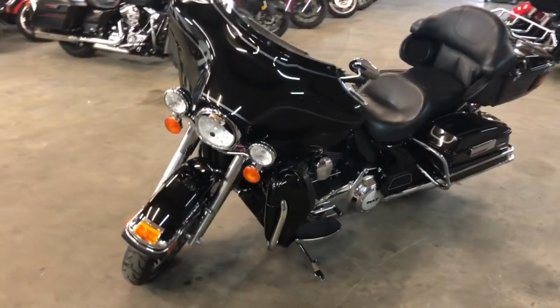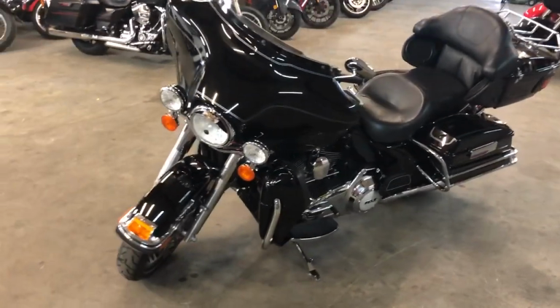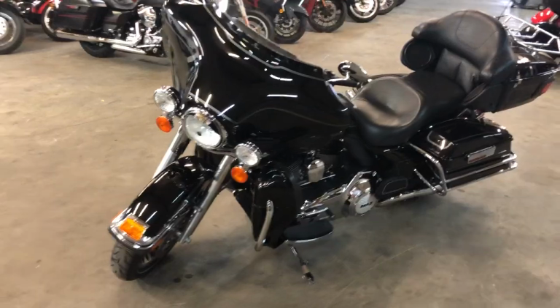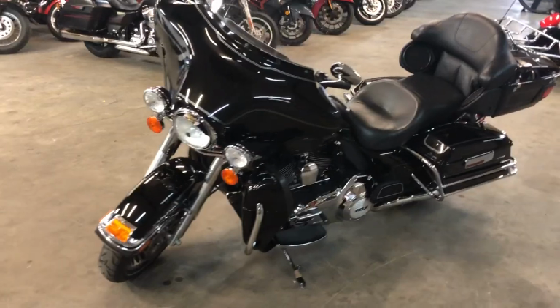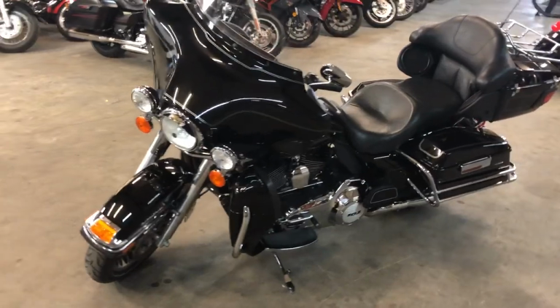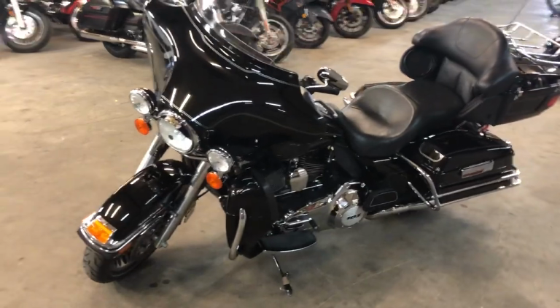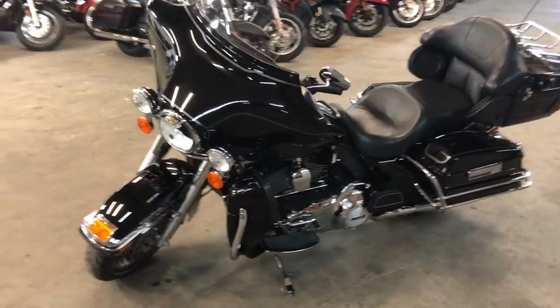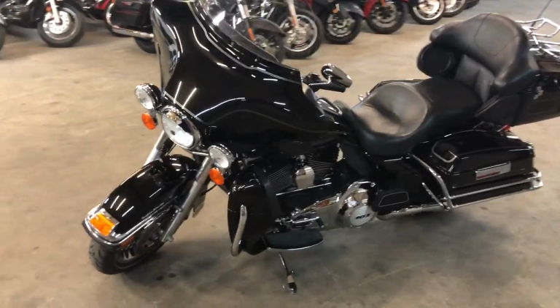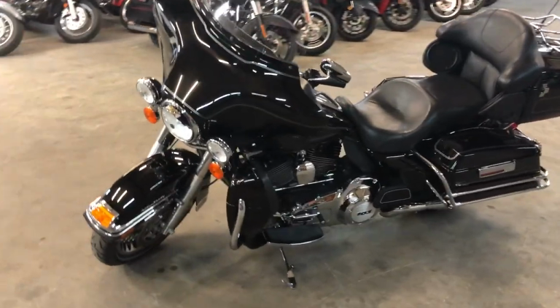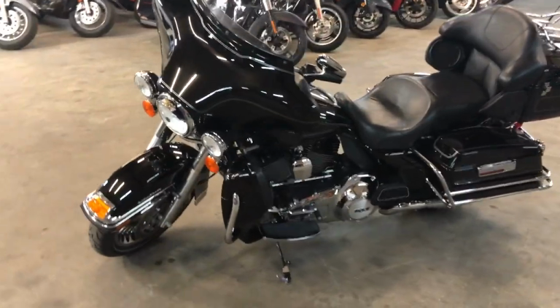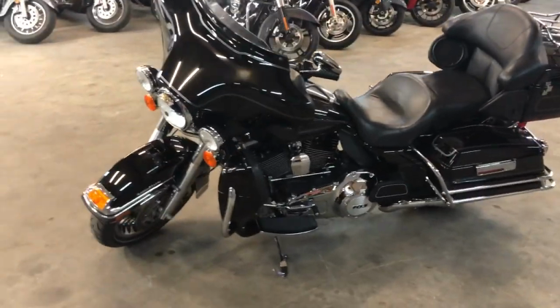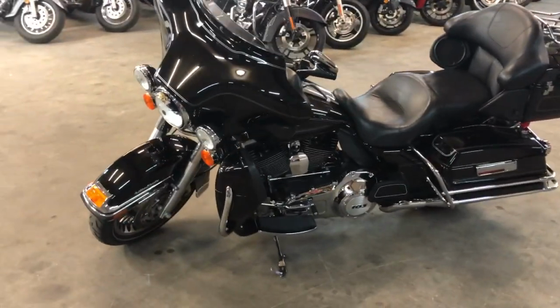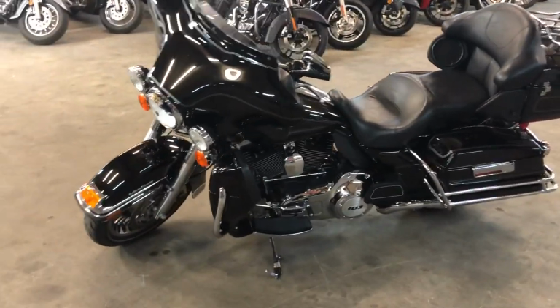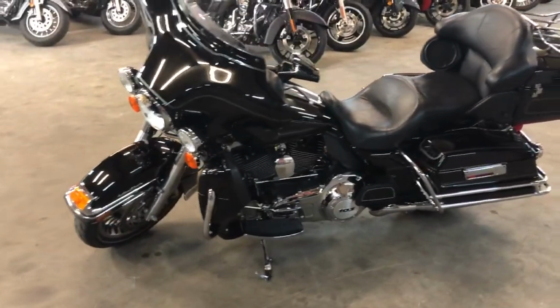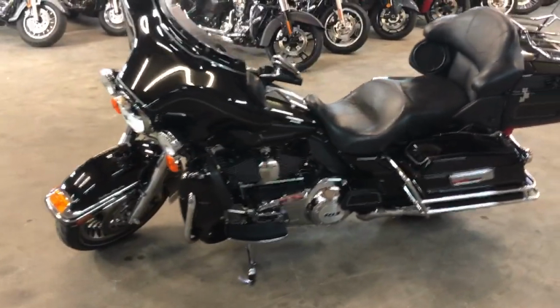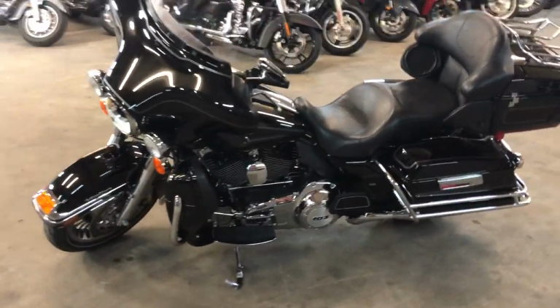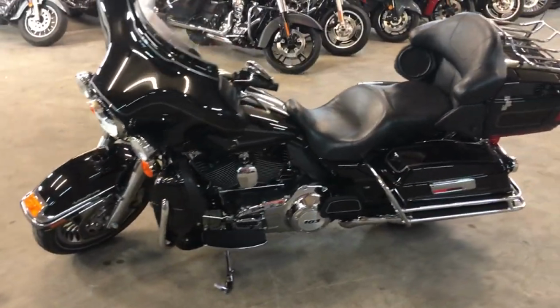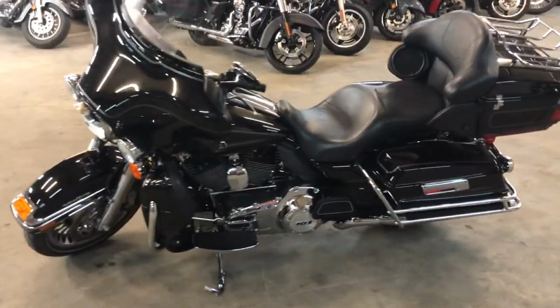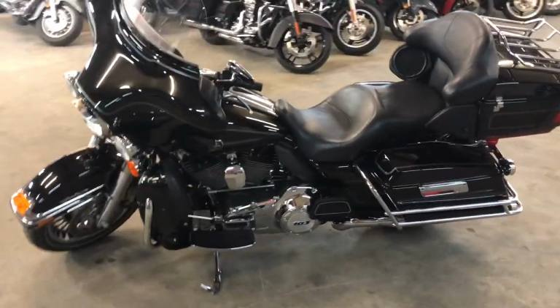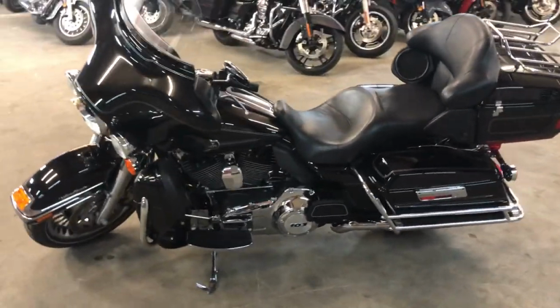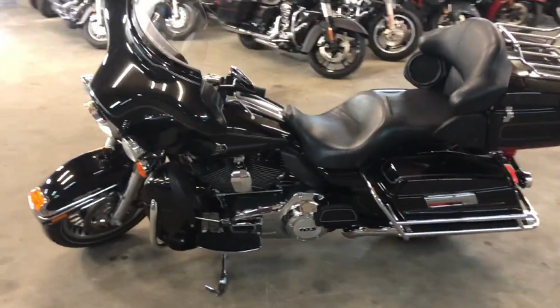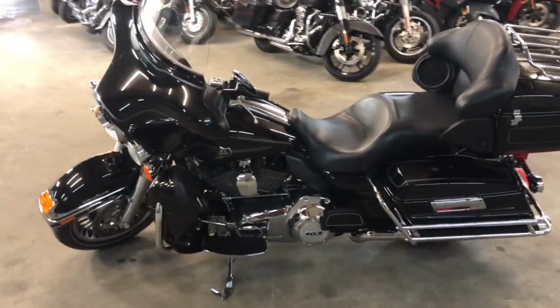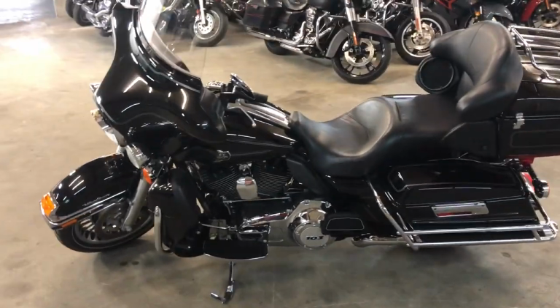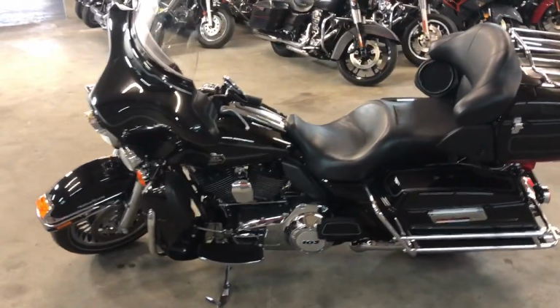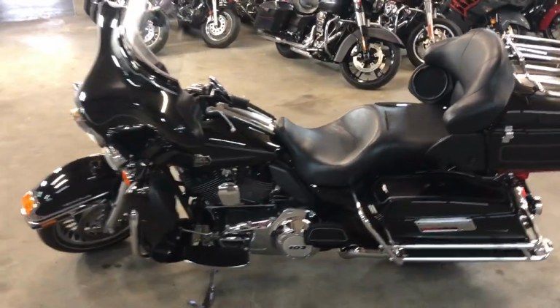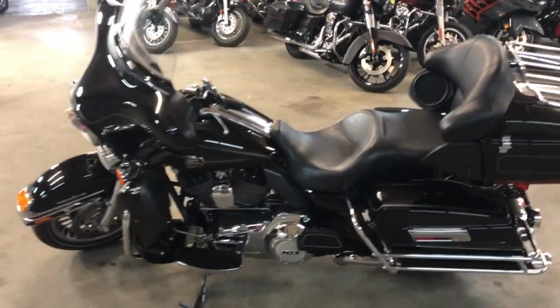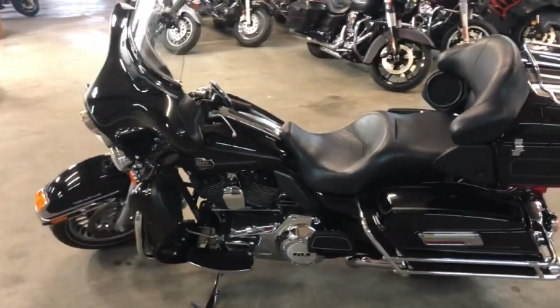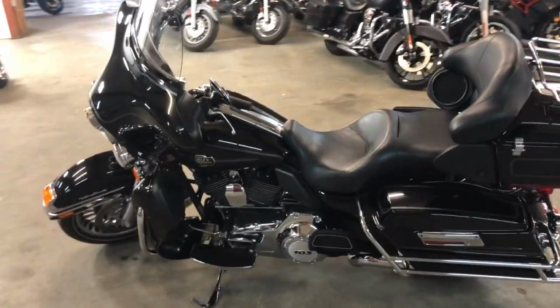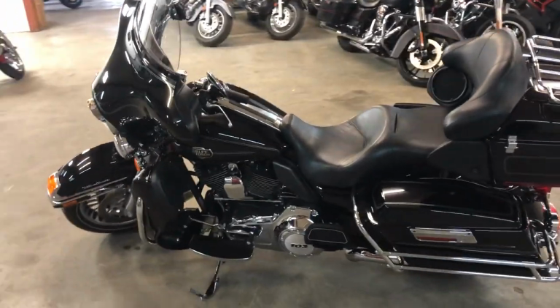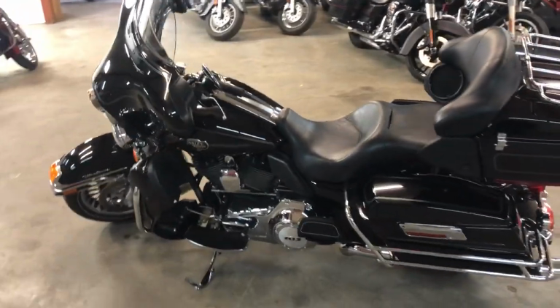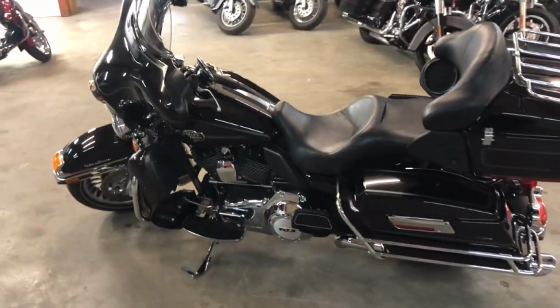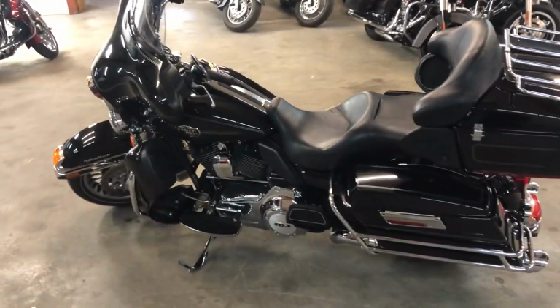Got a 103 cubic inch motor, runs strong. Dual Vance and Hines exhaust — sounds great, guys.